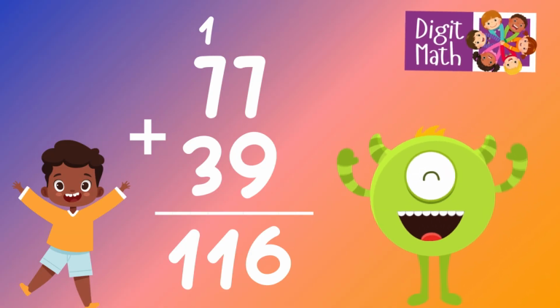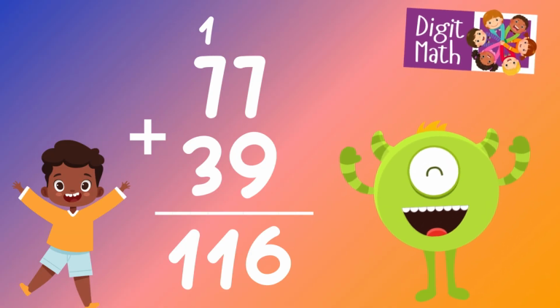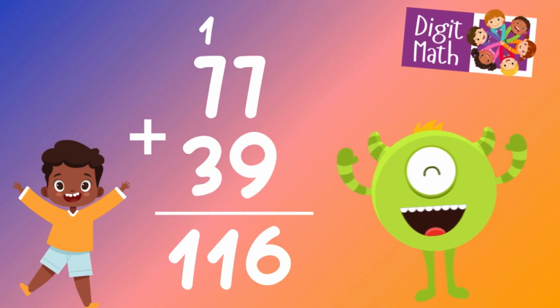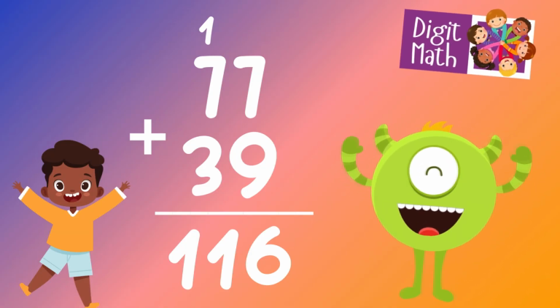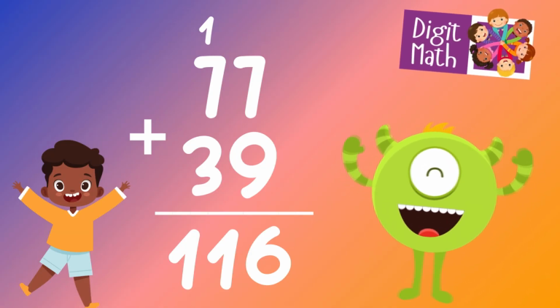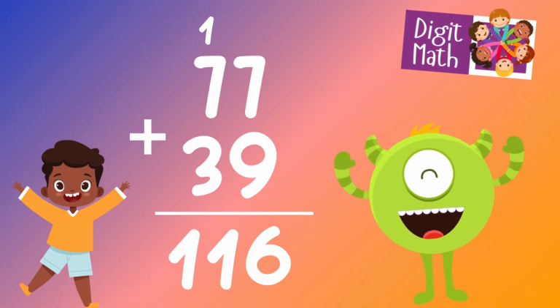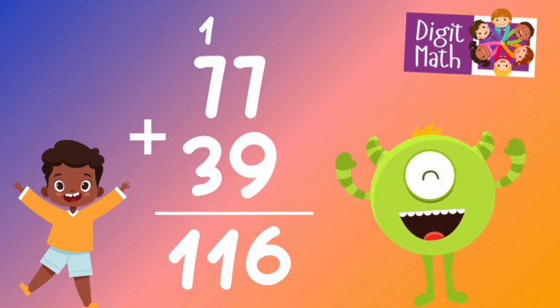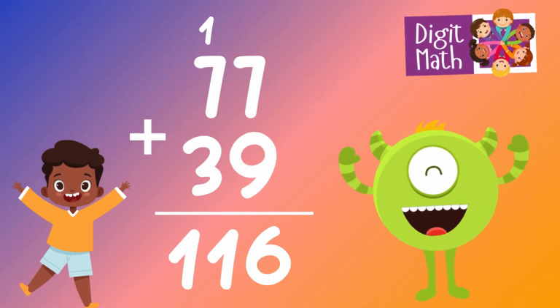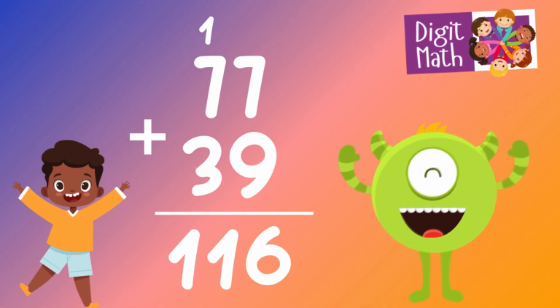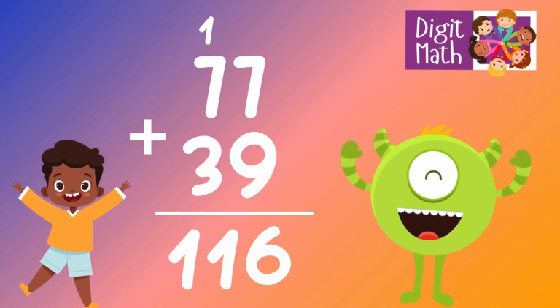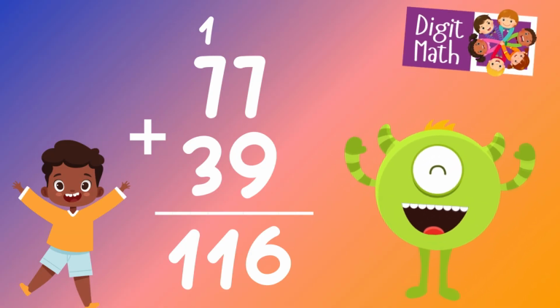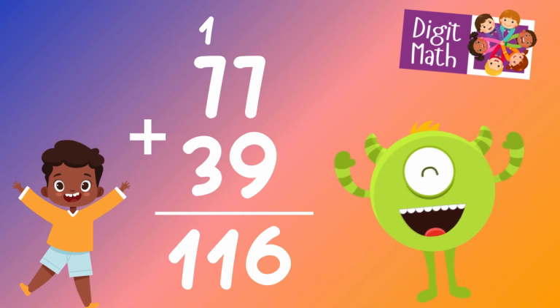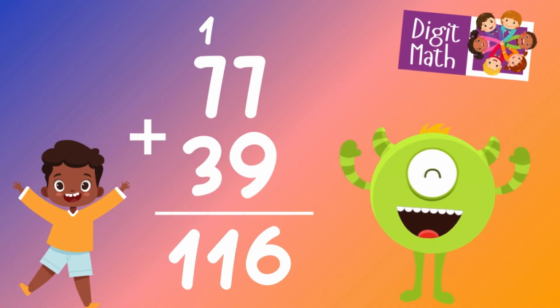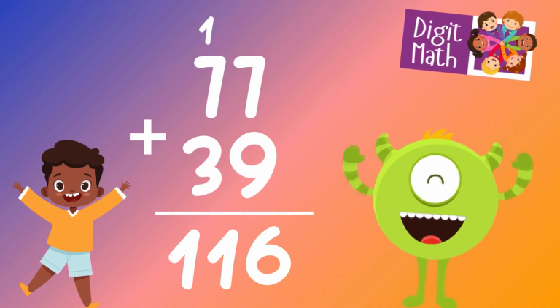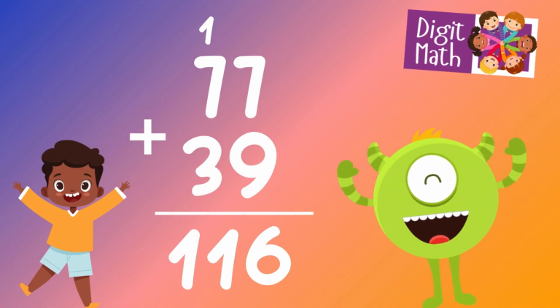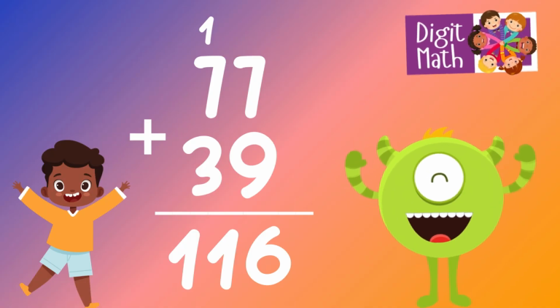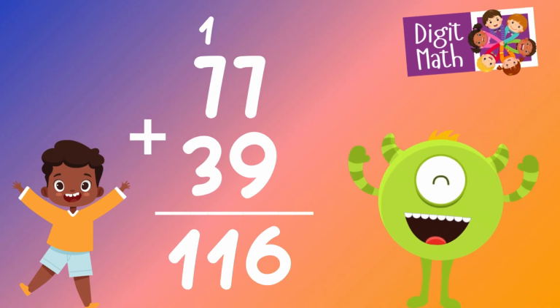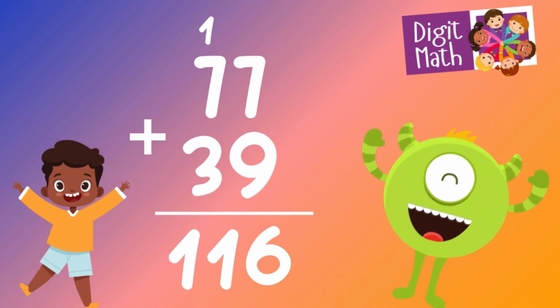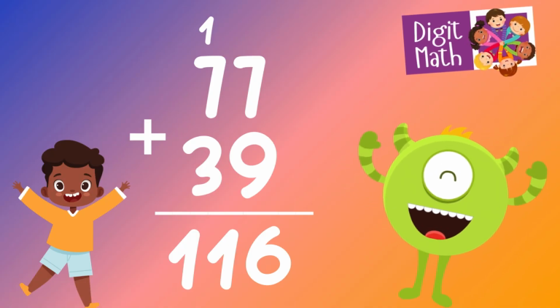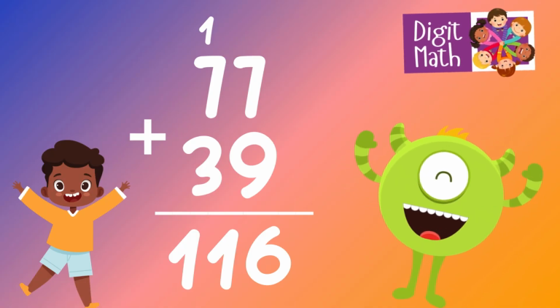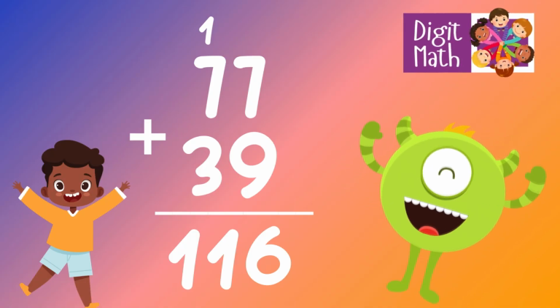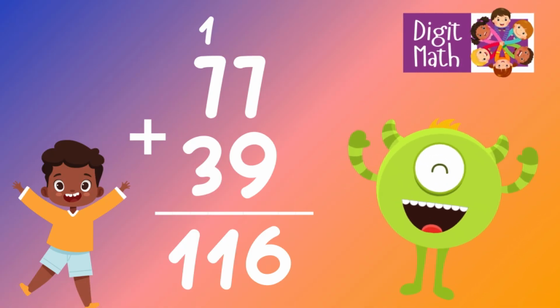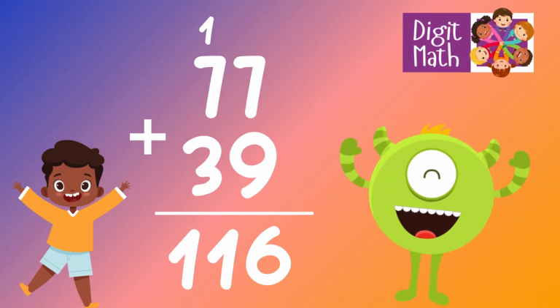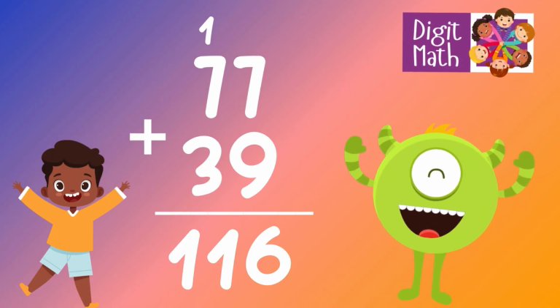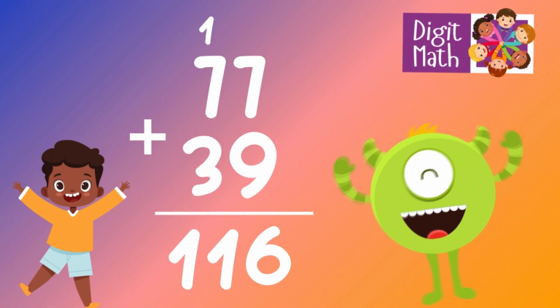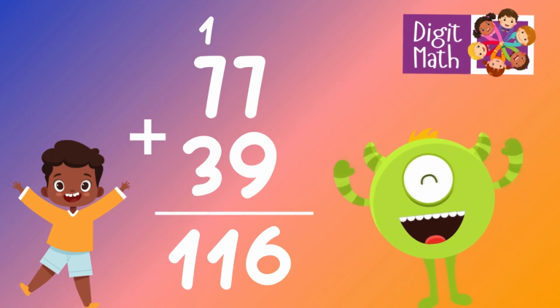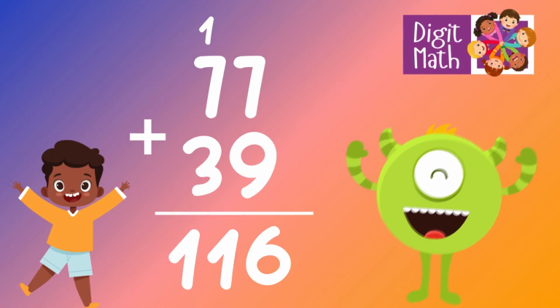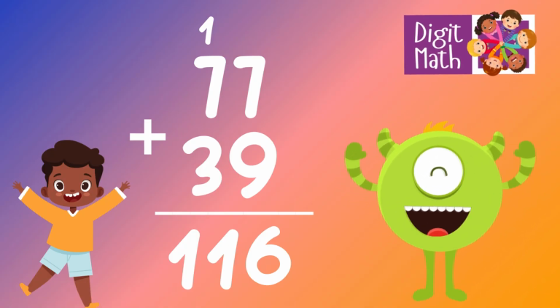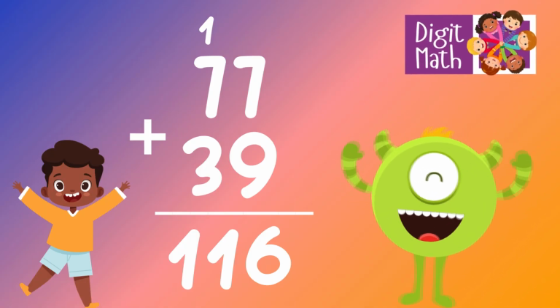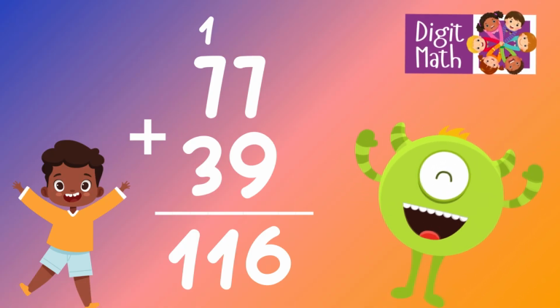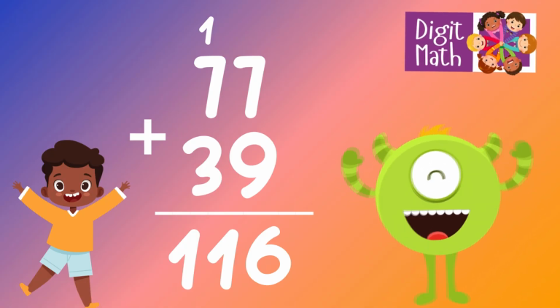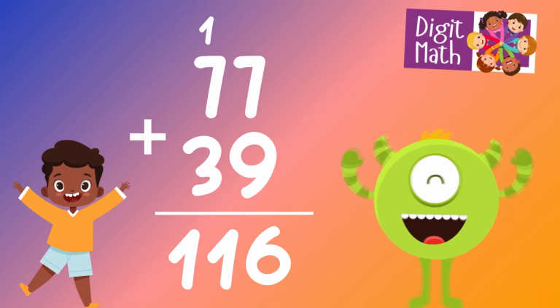So the final result is 77 plus 39 equals 116.